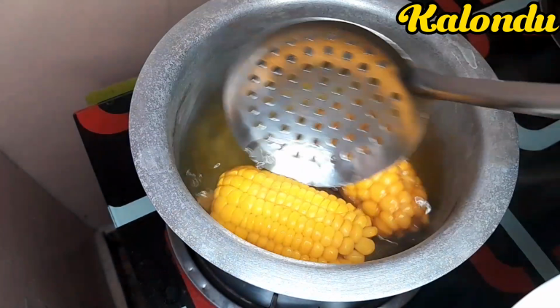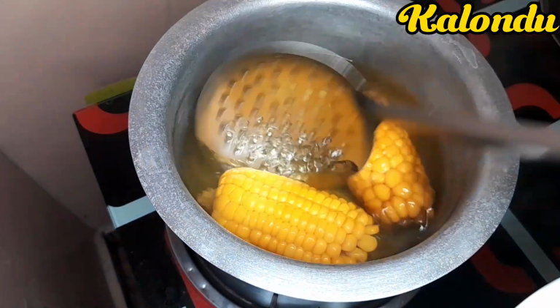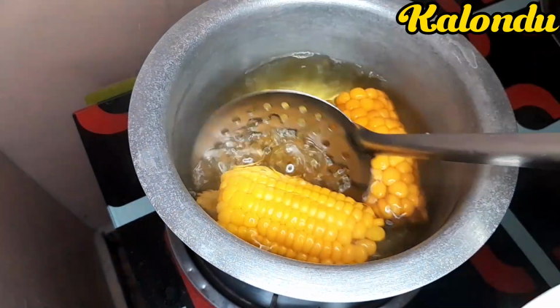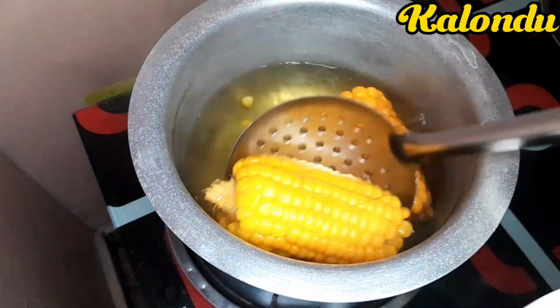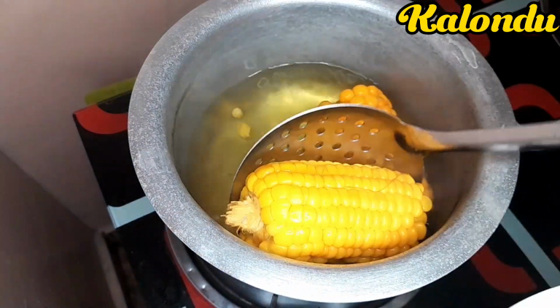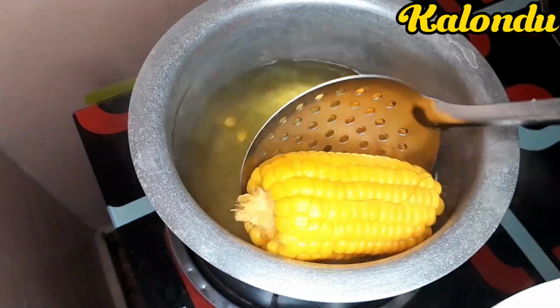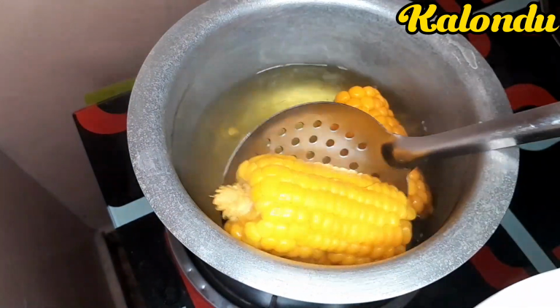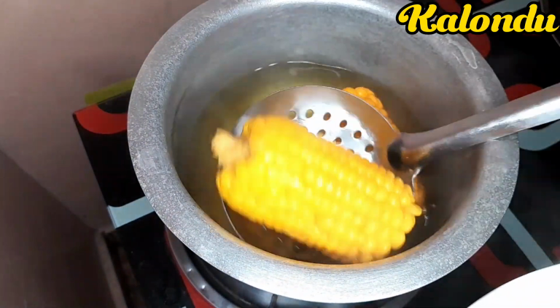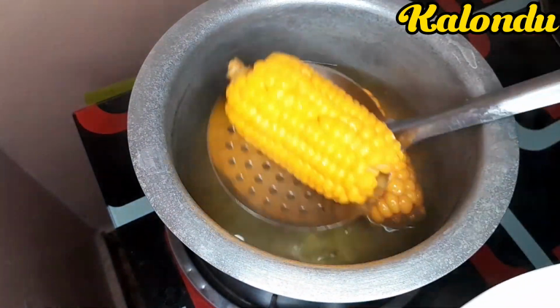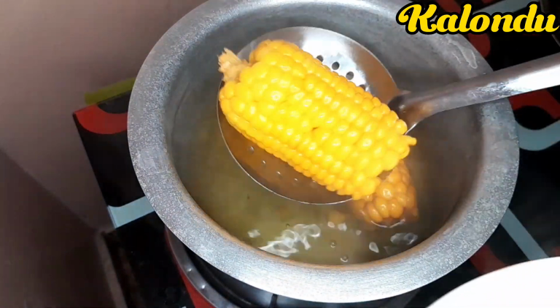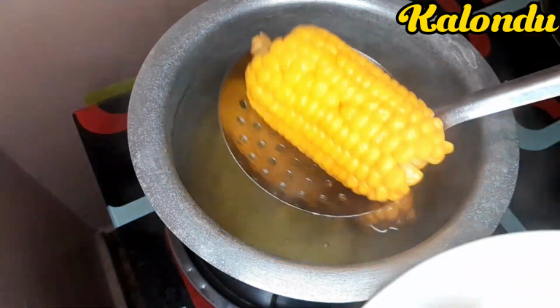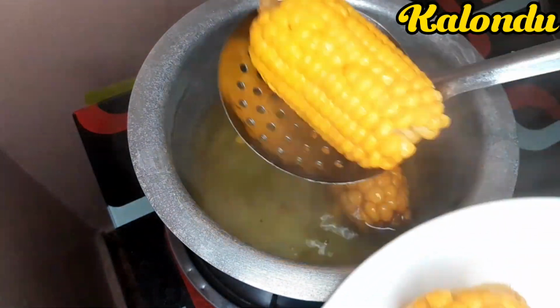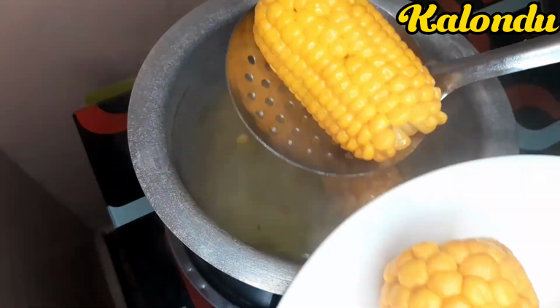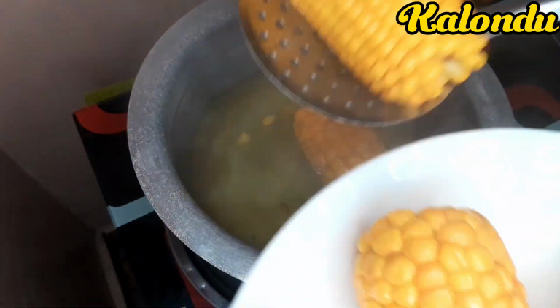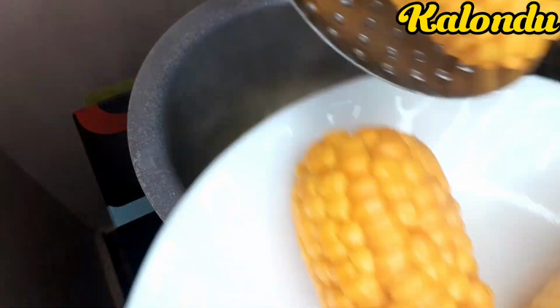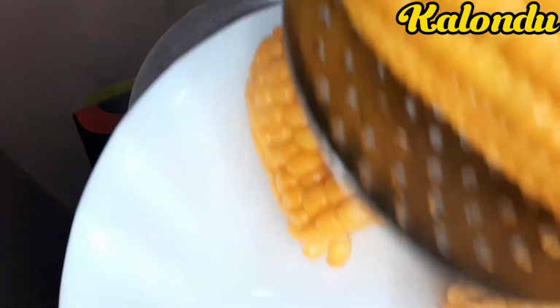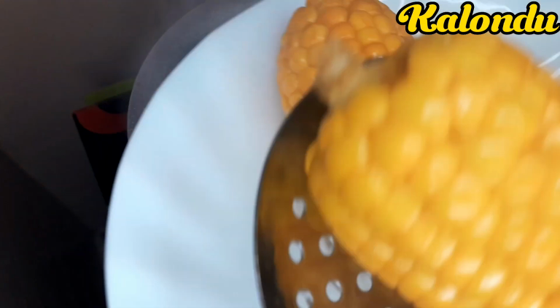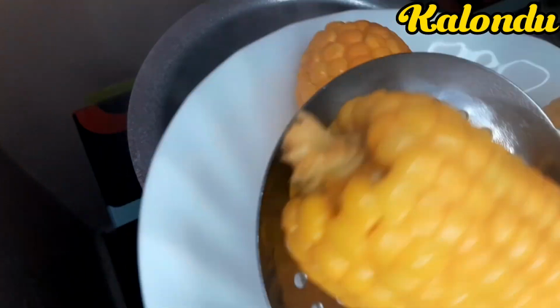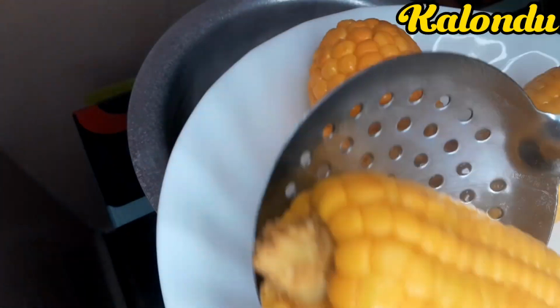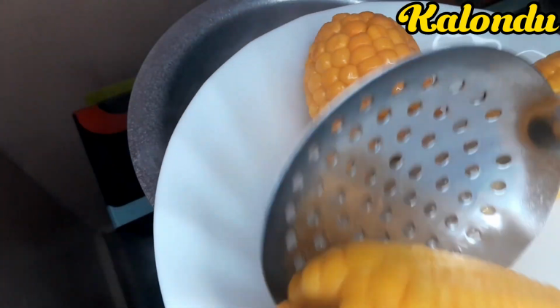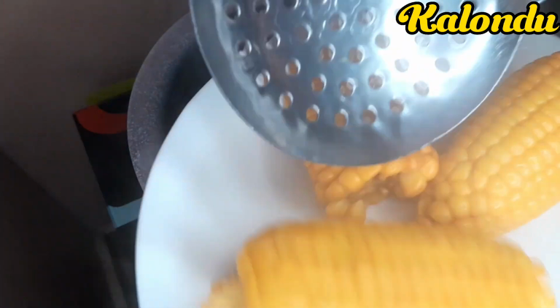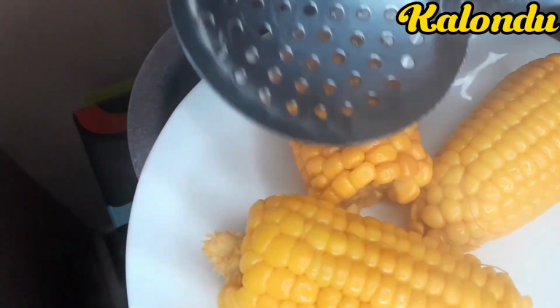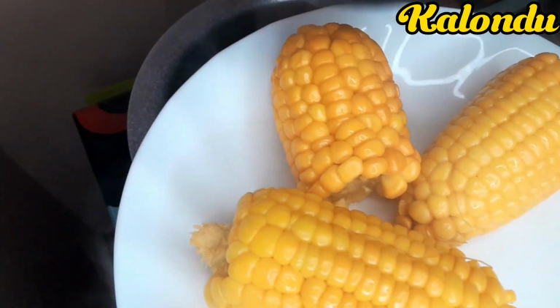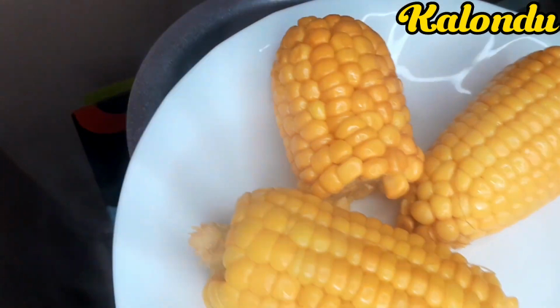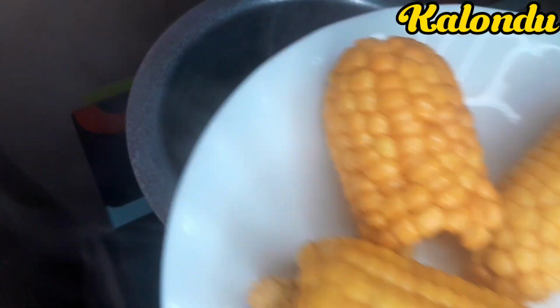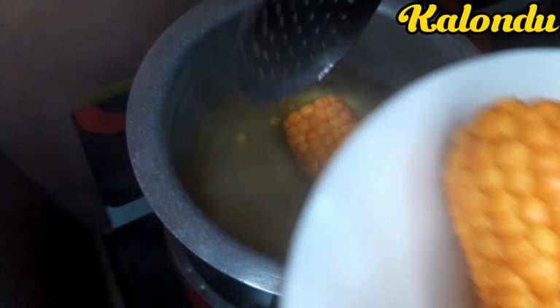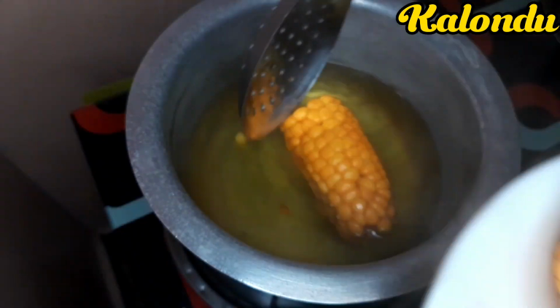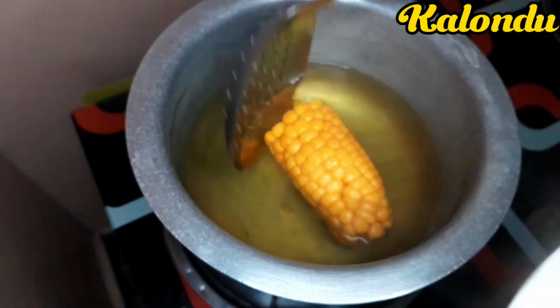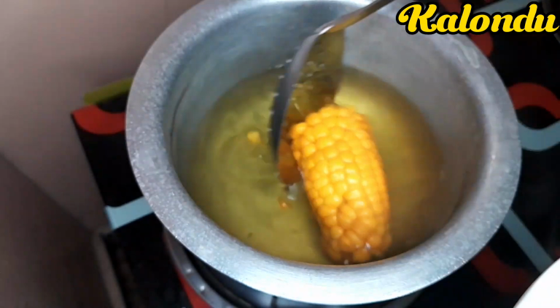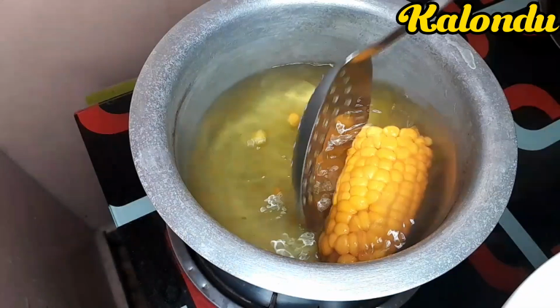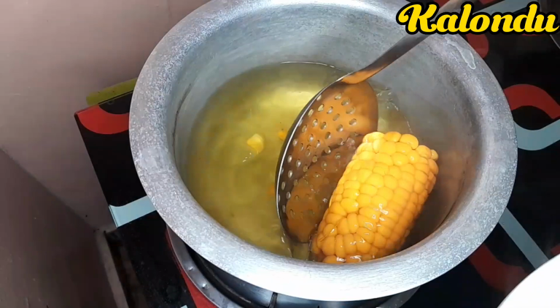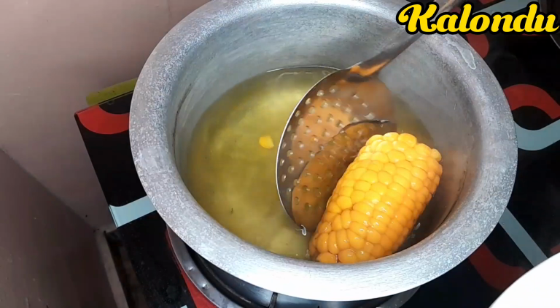You can alternatively boil the sweet corns without removing the maize husks.